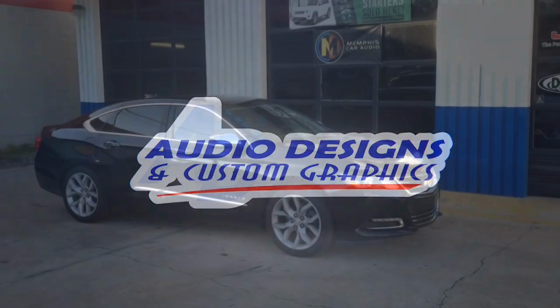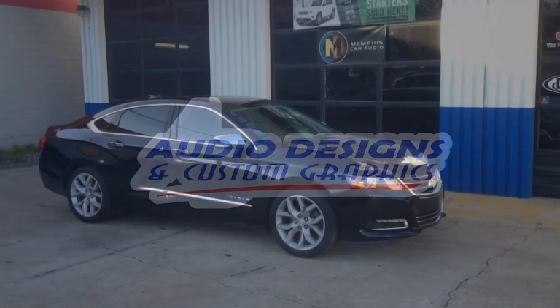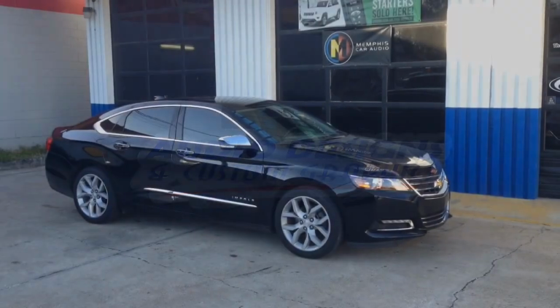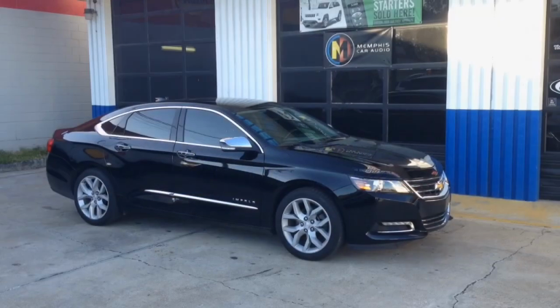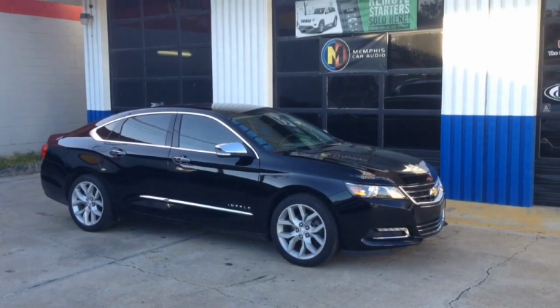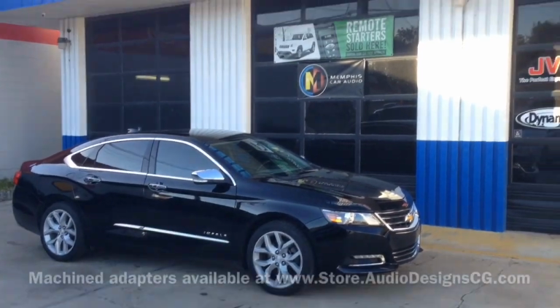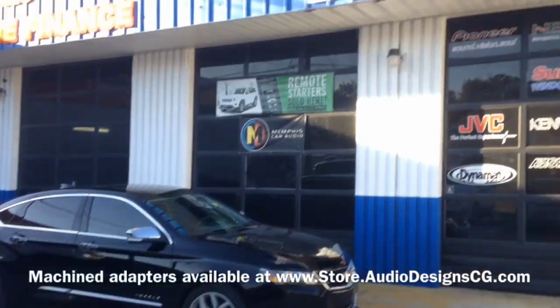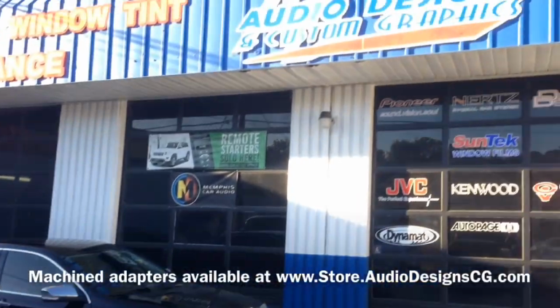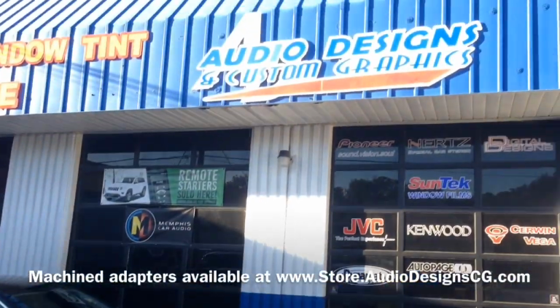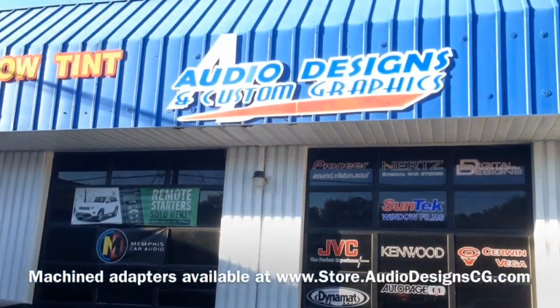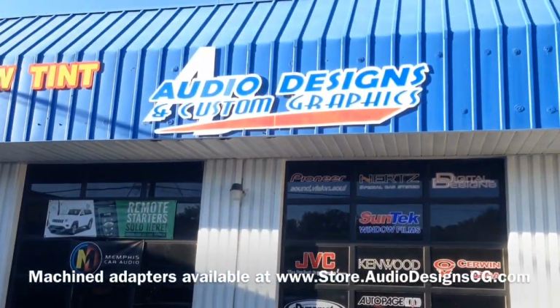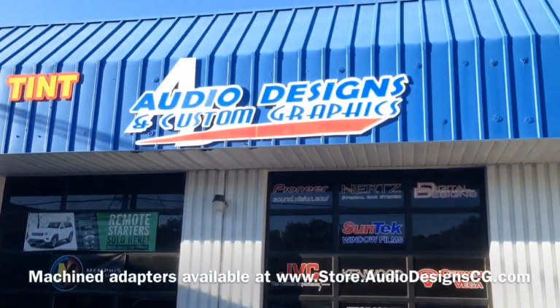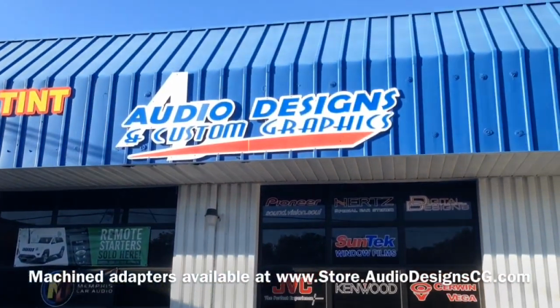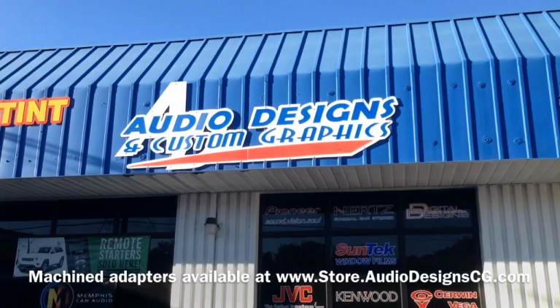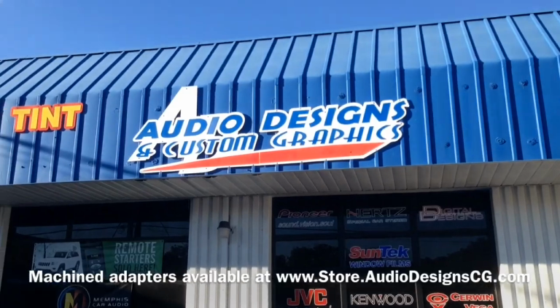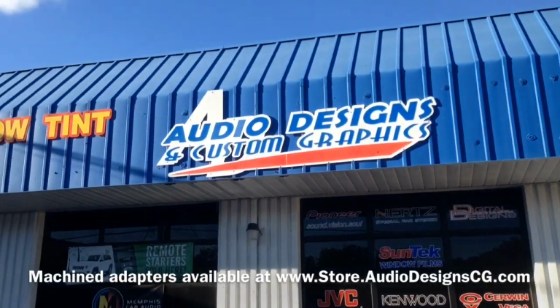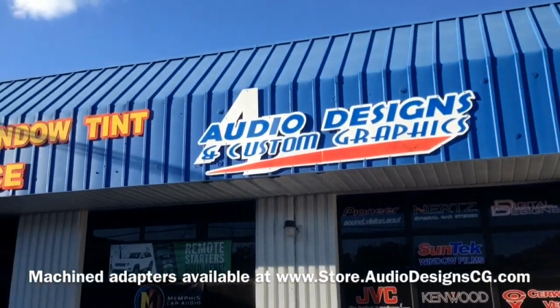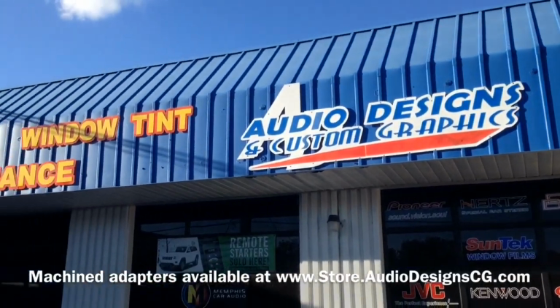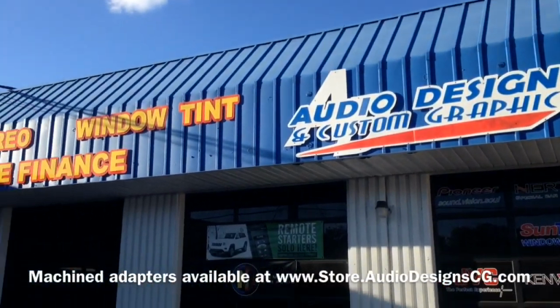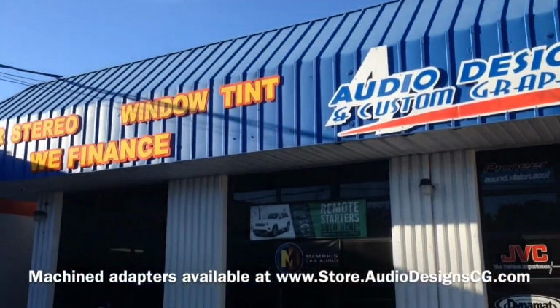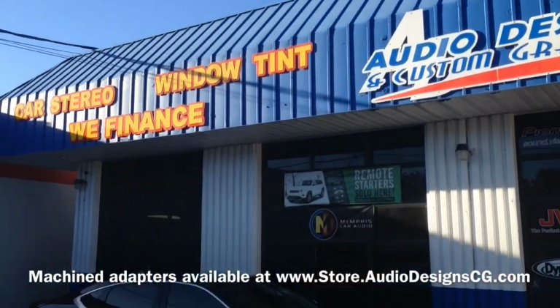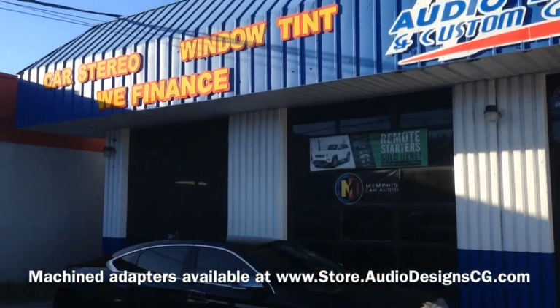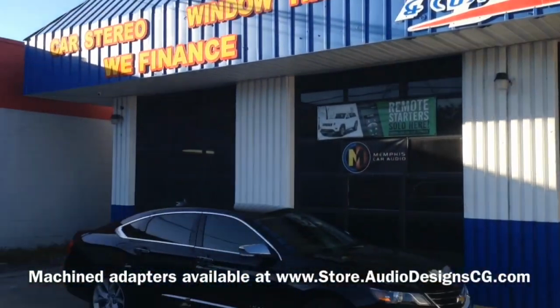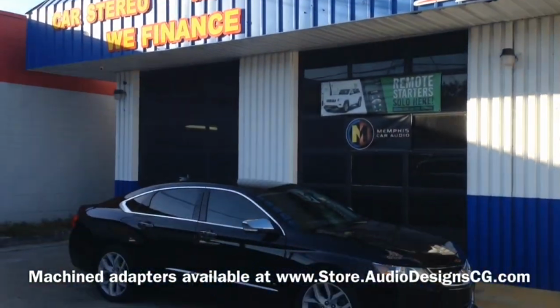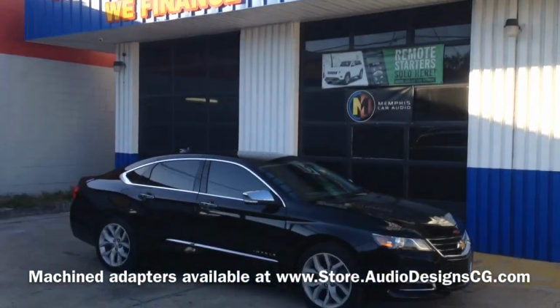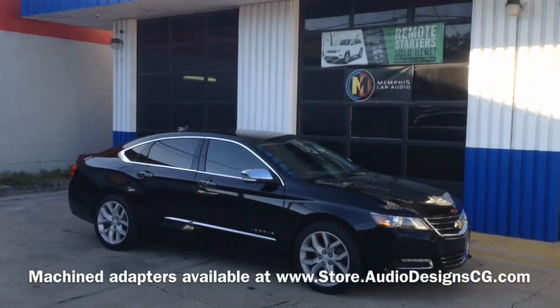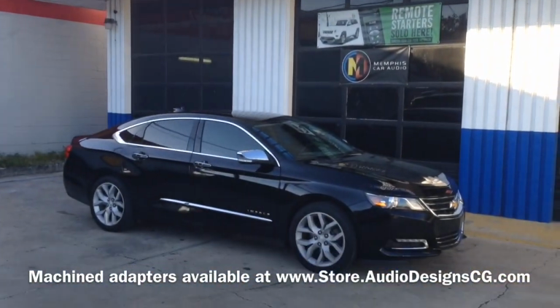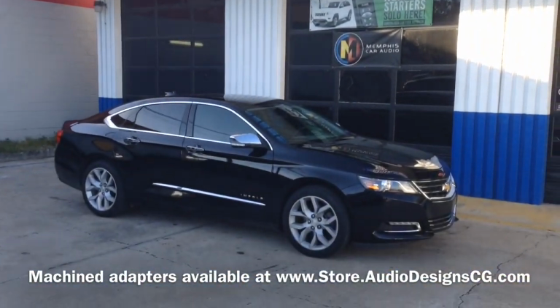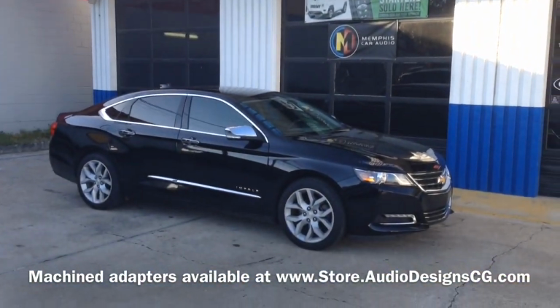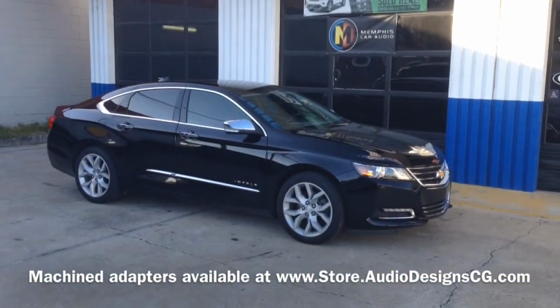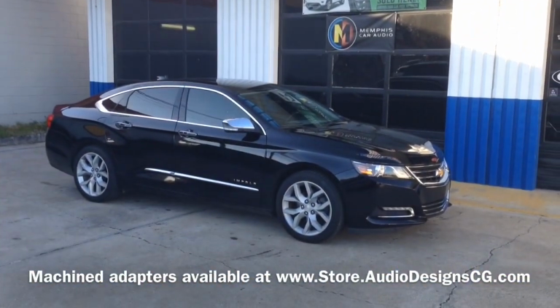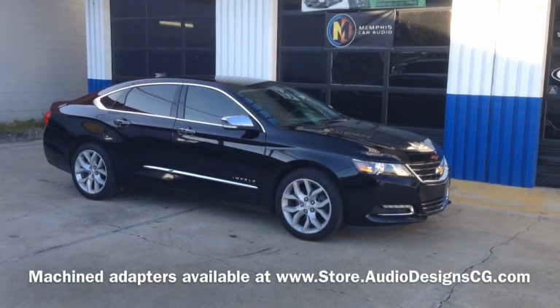Hey, this is Darren with Audio Designs and Custom Graphics in Jacksonville, Florida, working on a 2015 Chevy Impala.